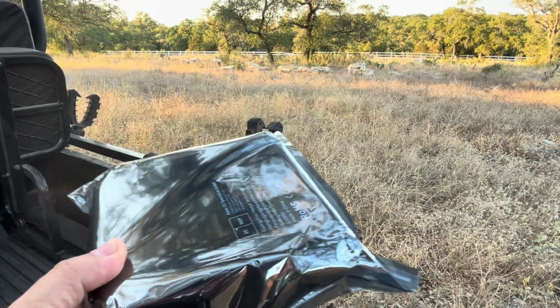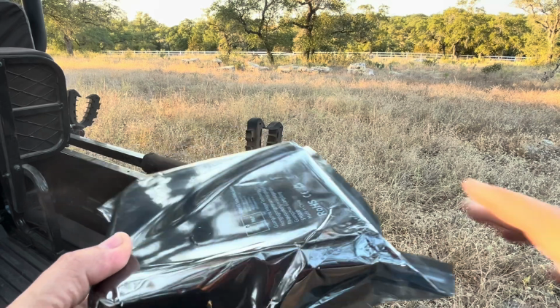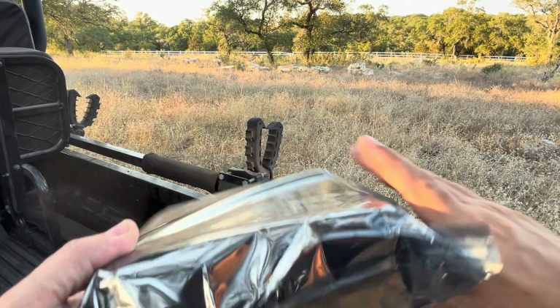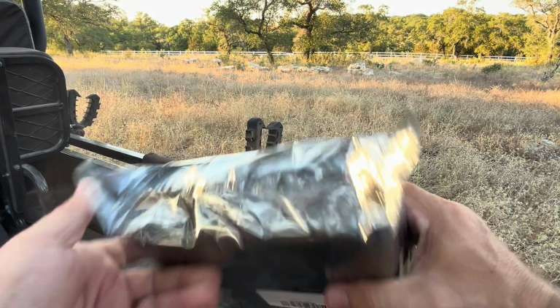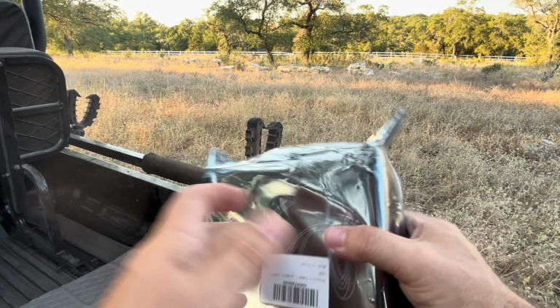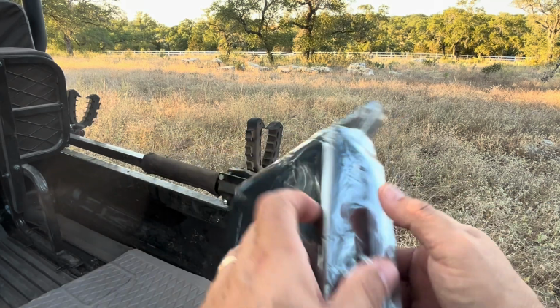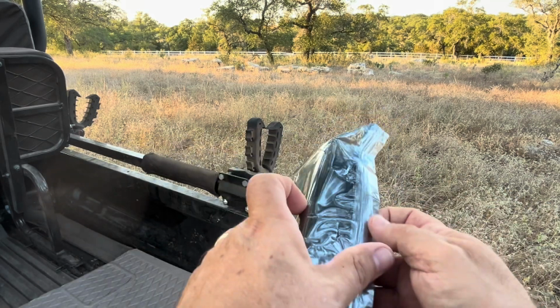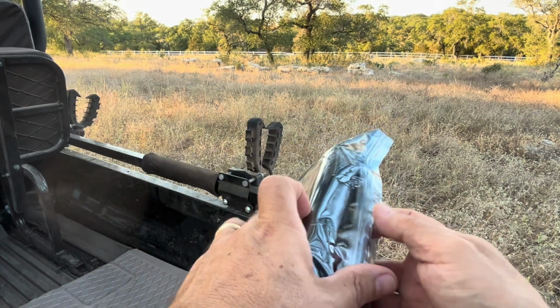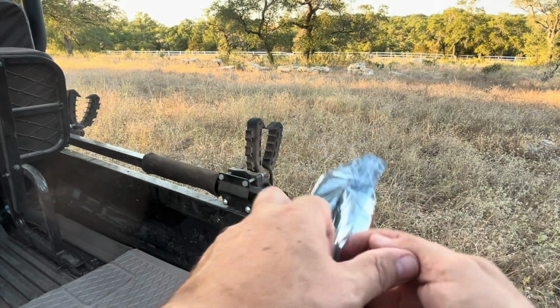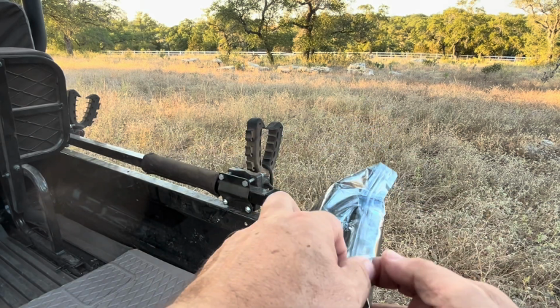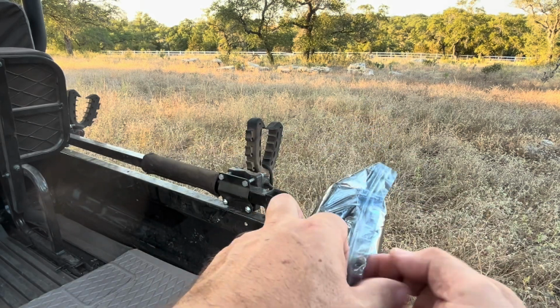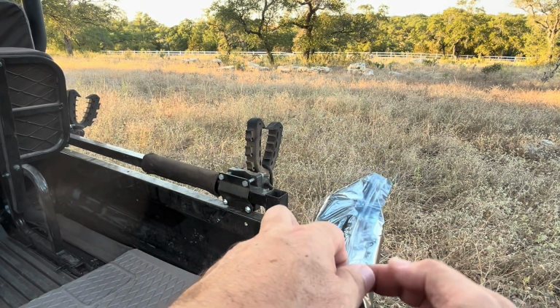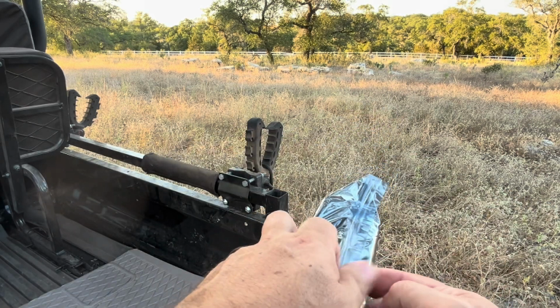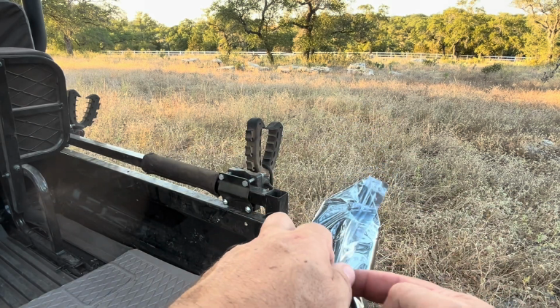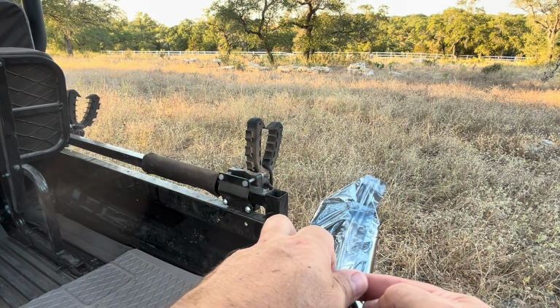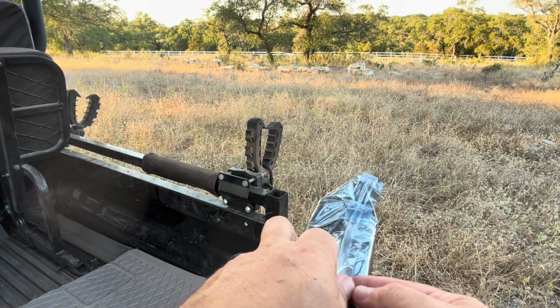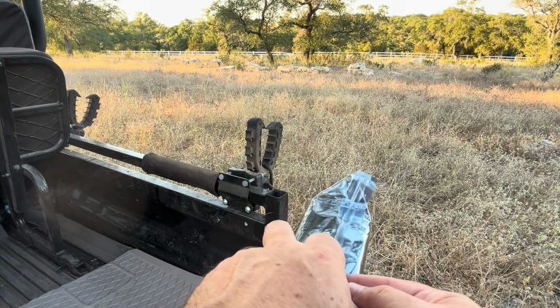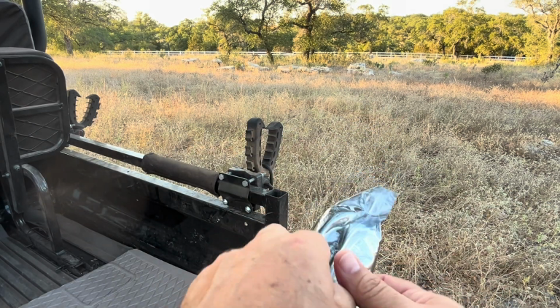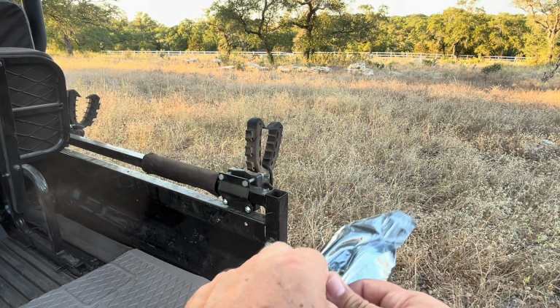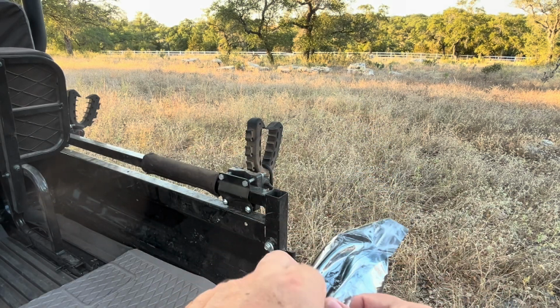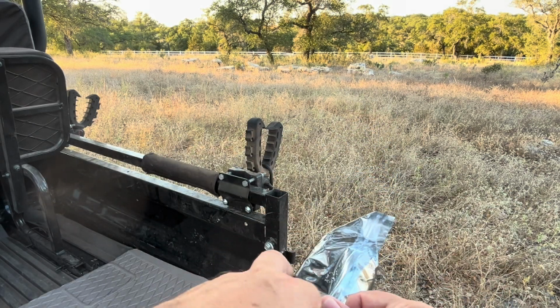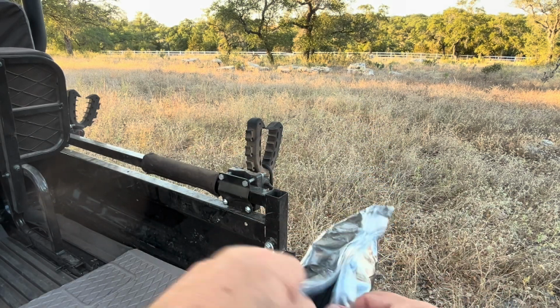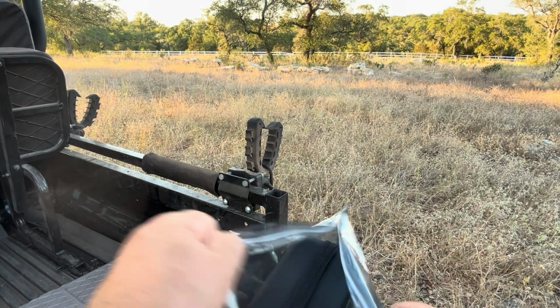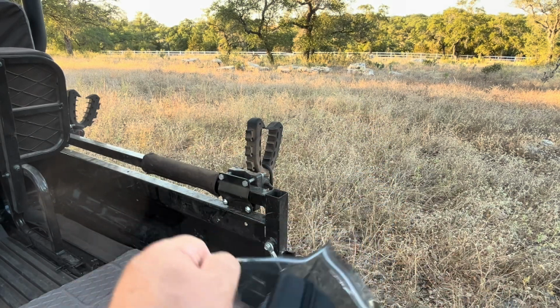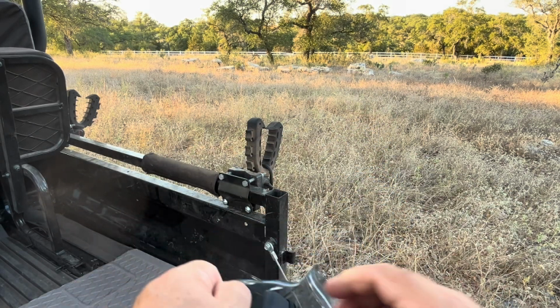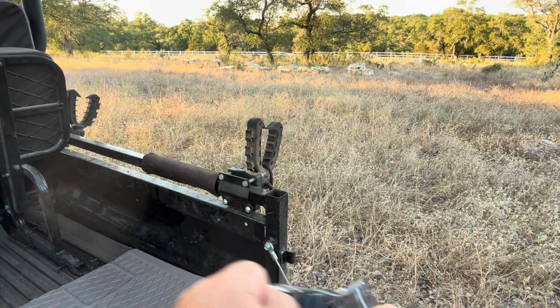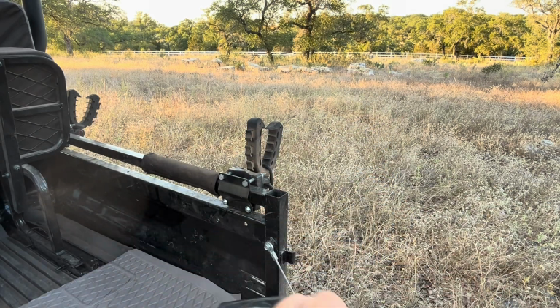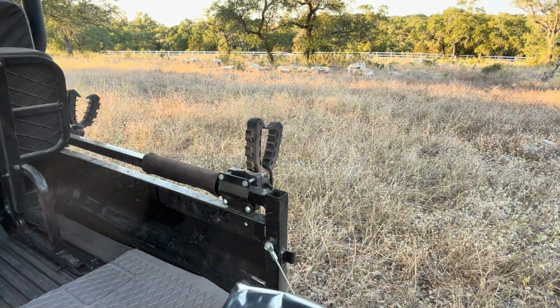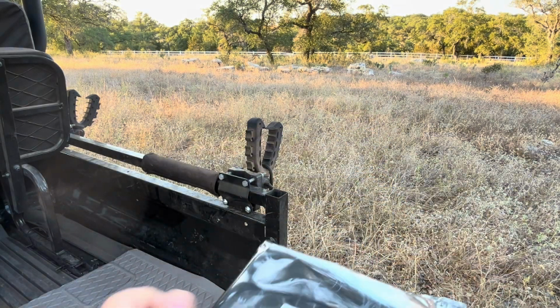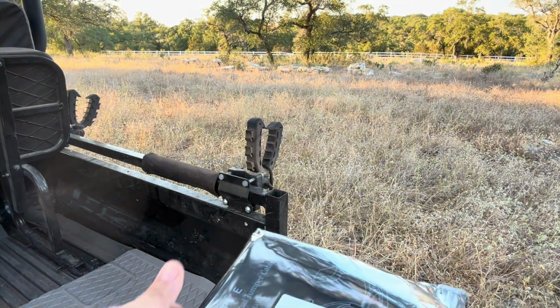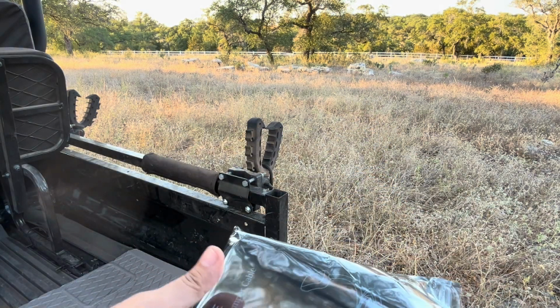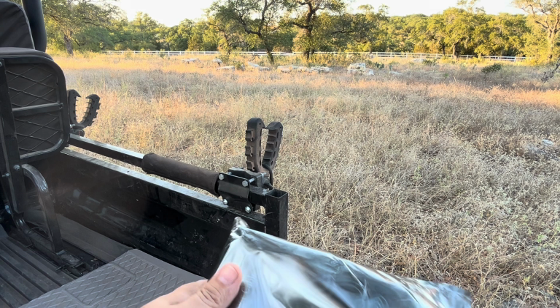I was sent this jumper cable set and asked to give my opinion on it to make this short video. So here we go.